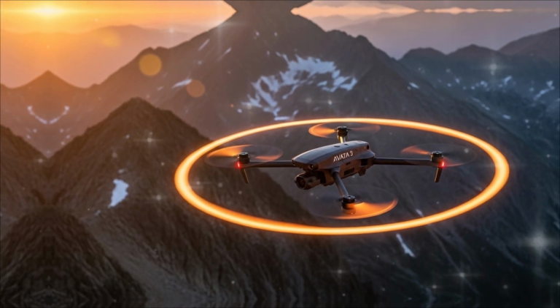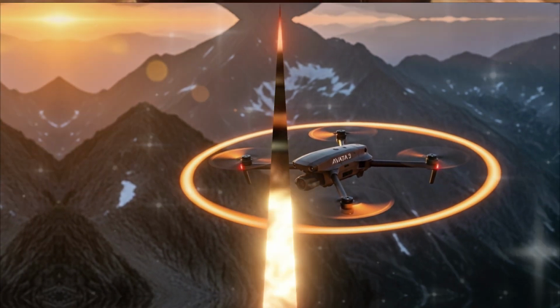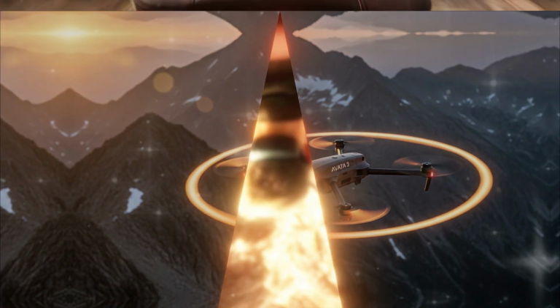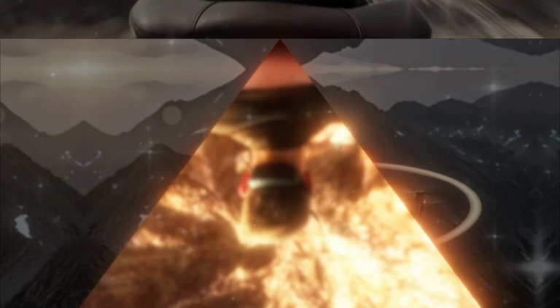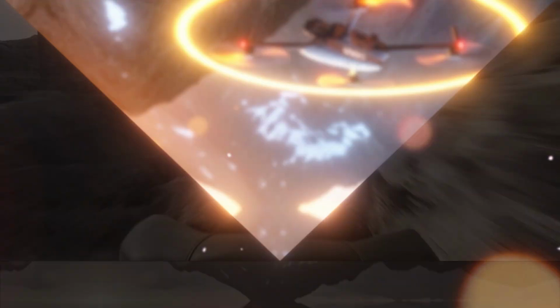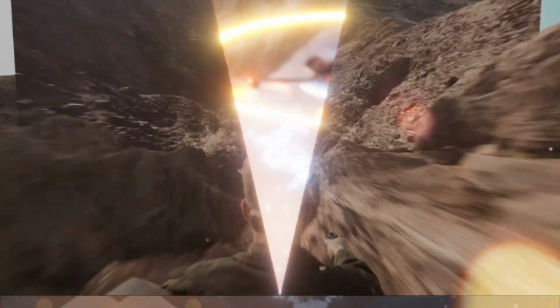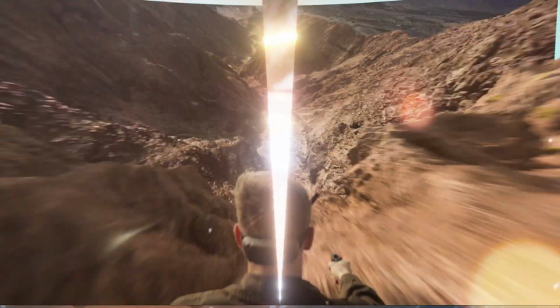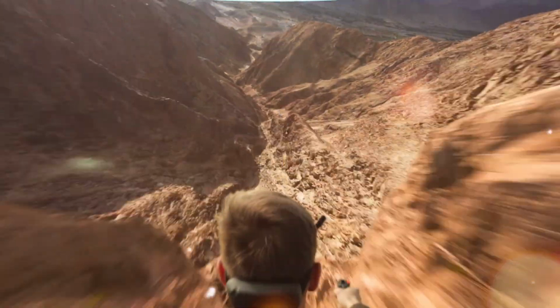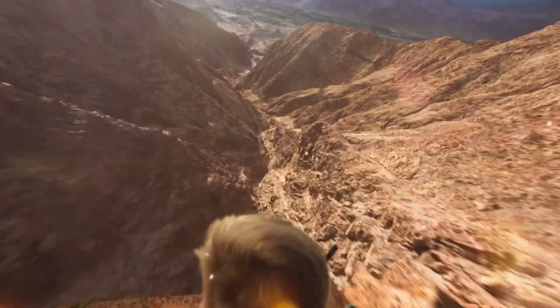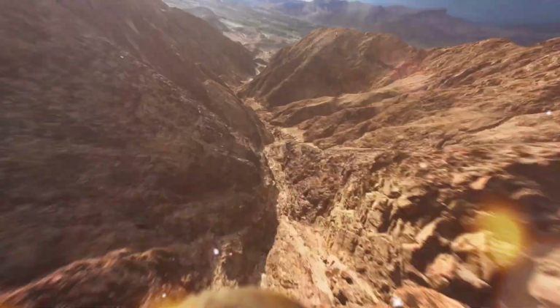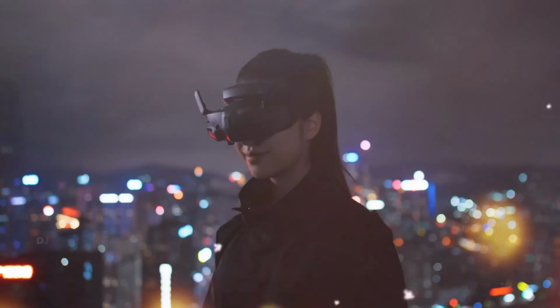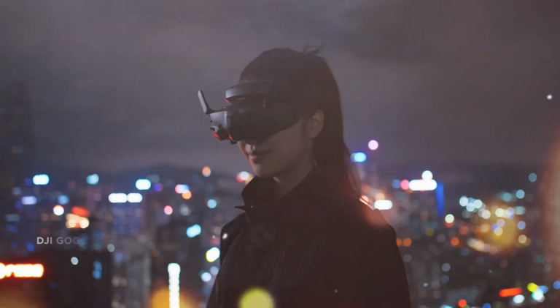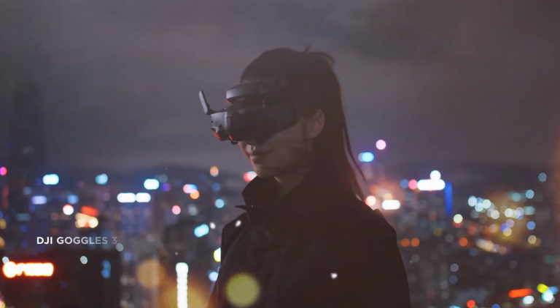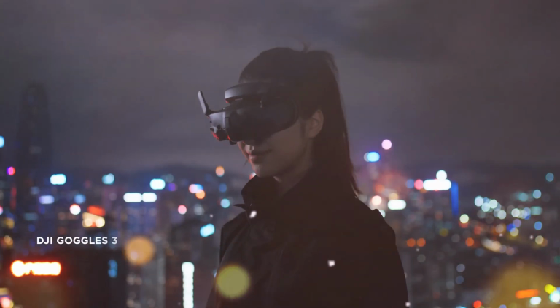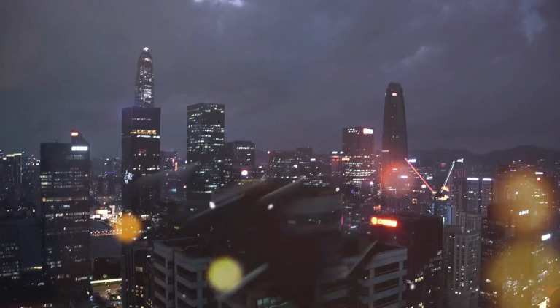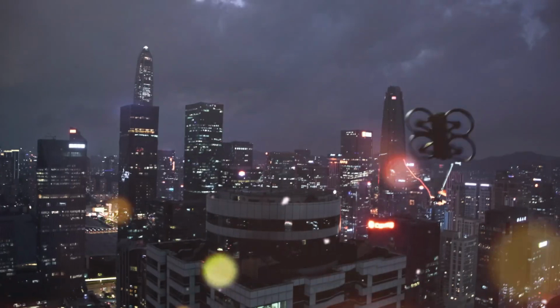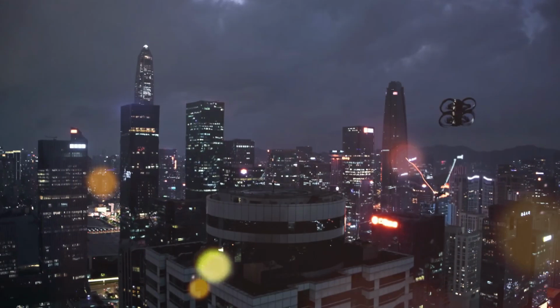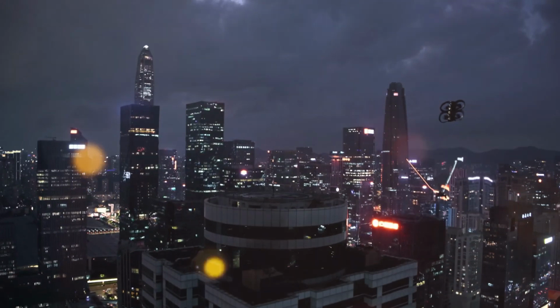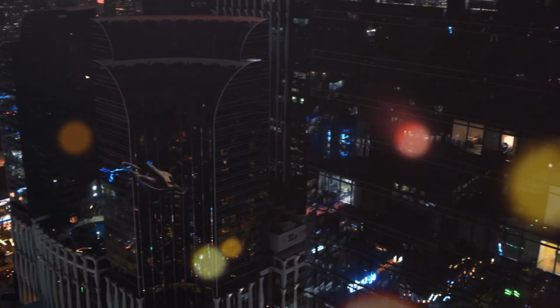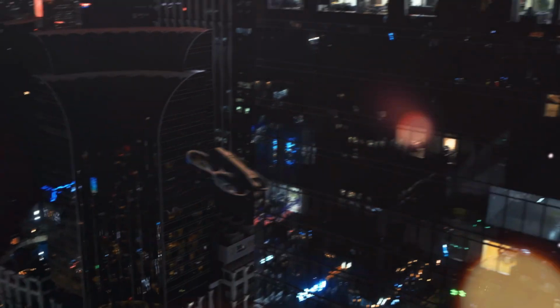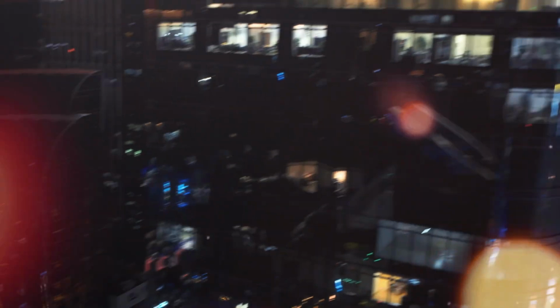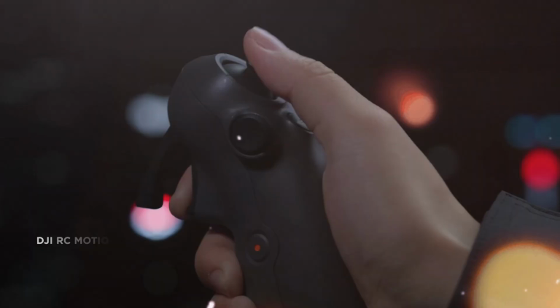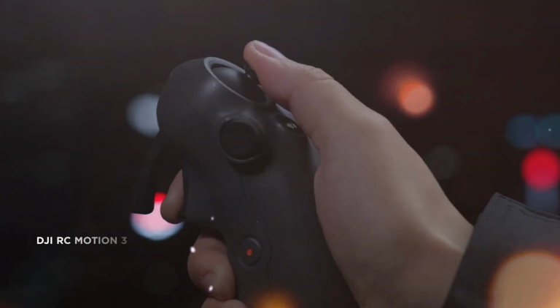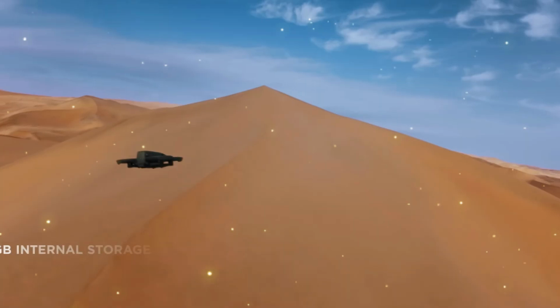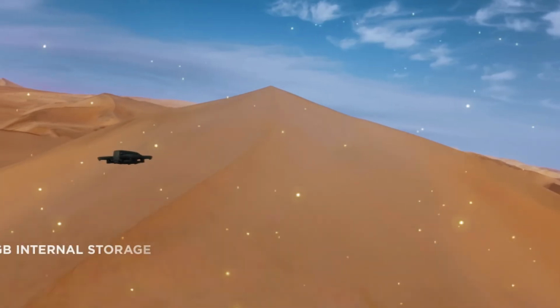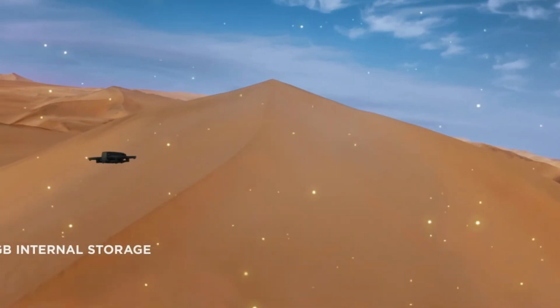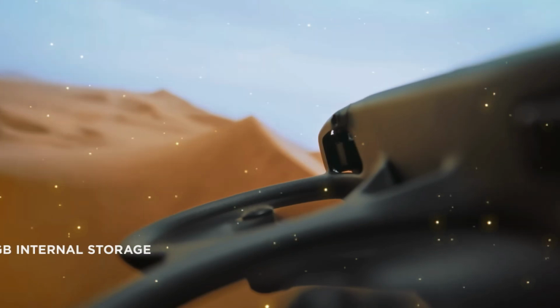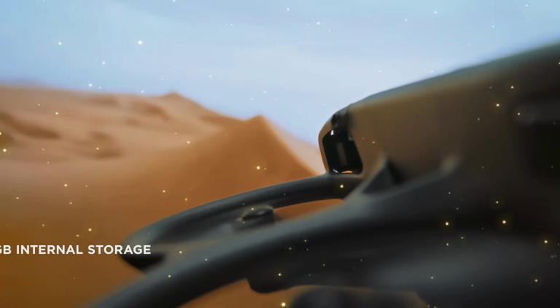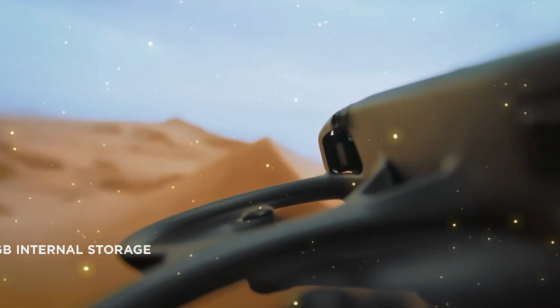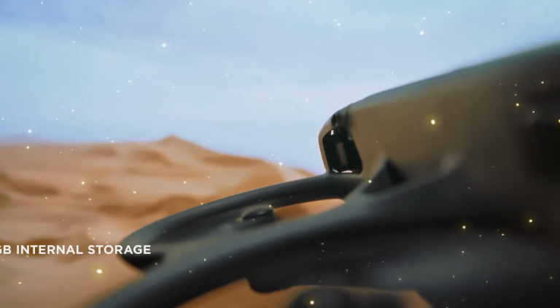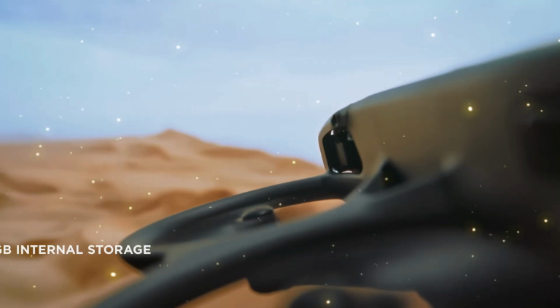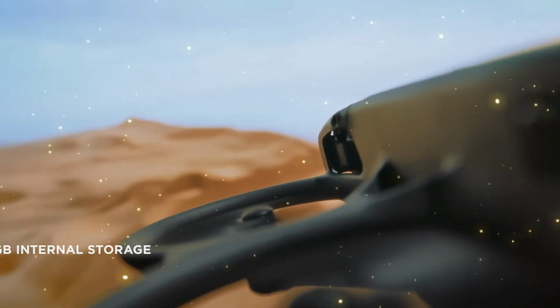But the big question is: is this the video we've all been waiting for, or is it just another small step forward in DJI's lineup?